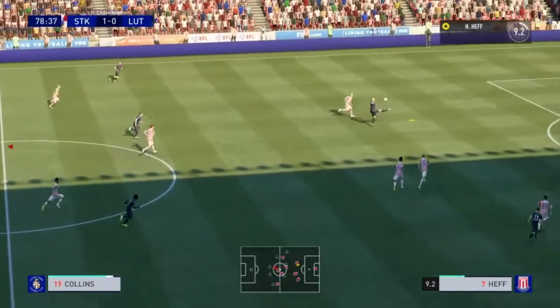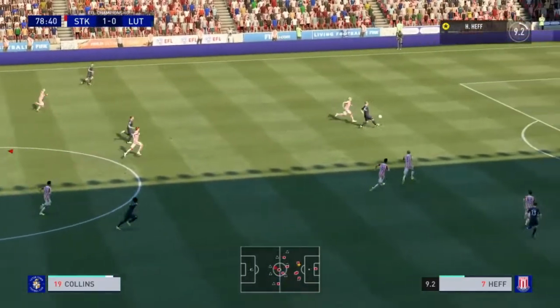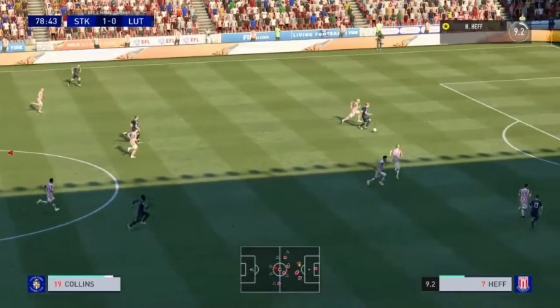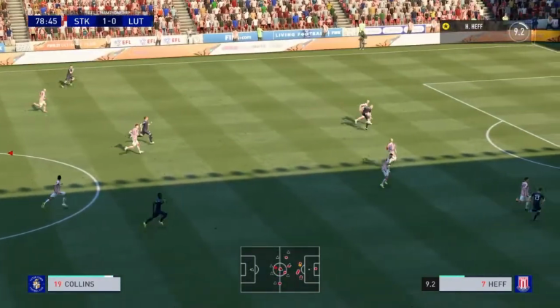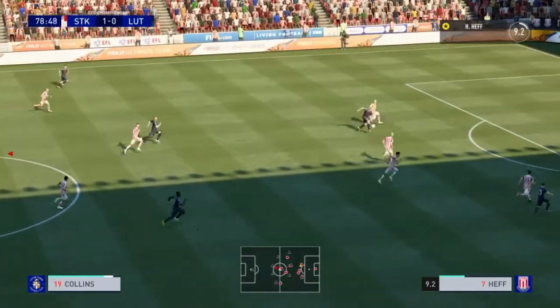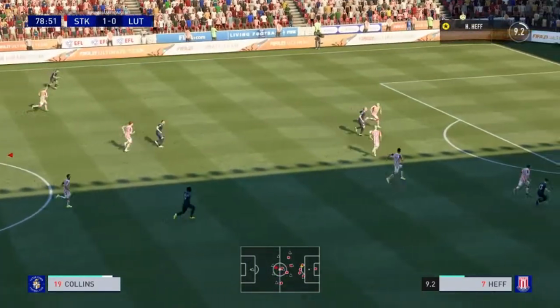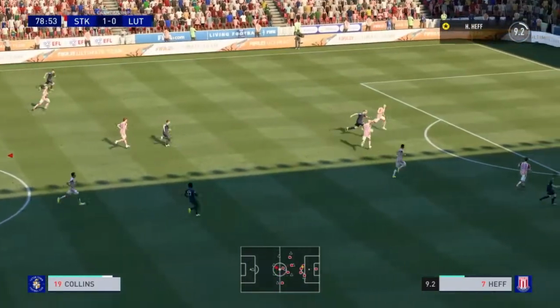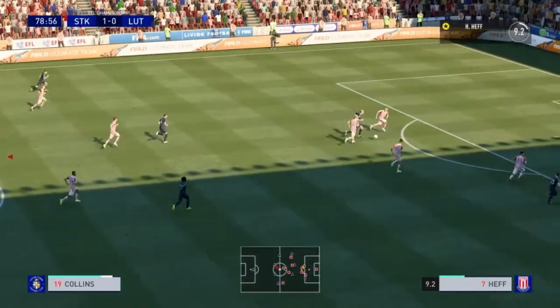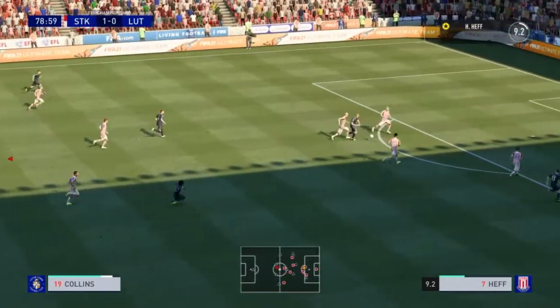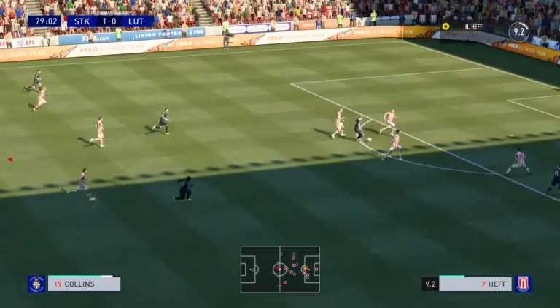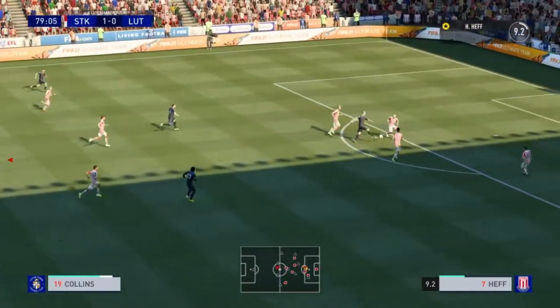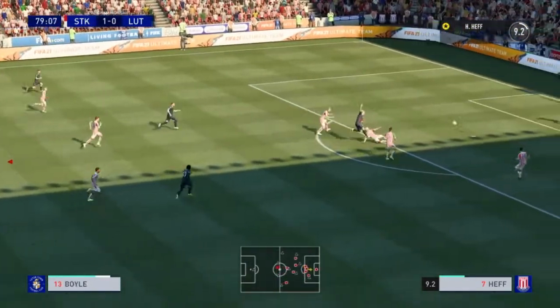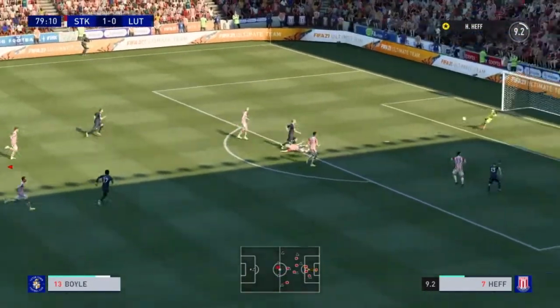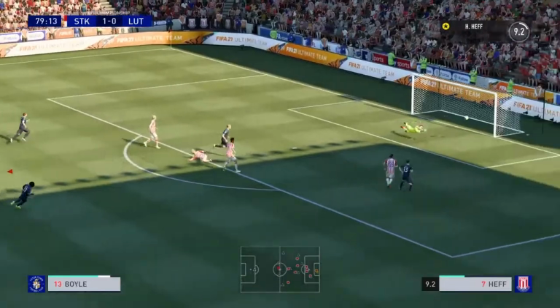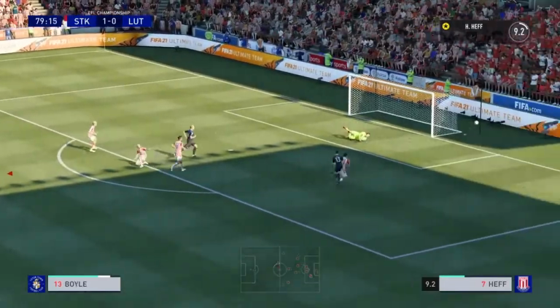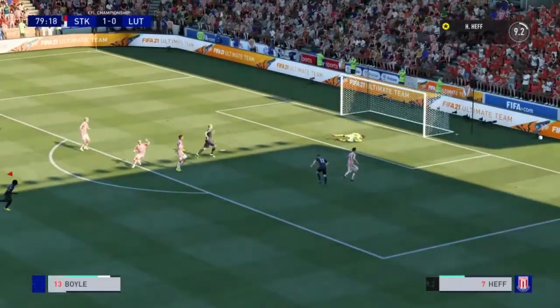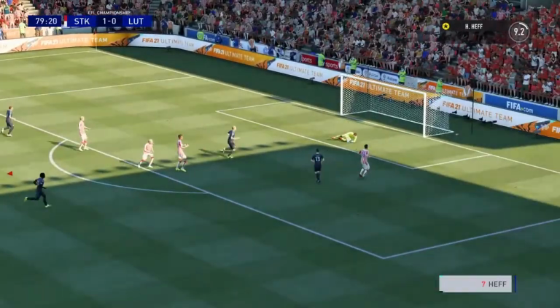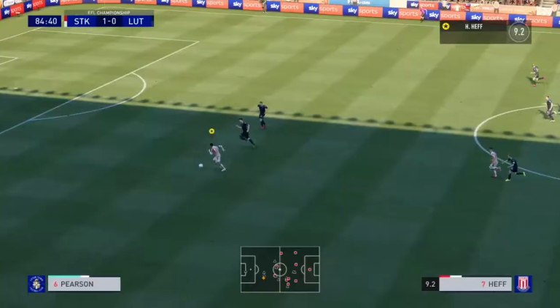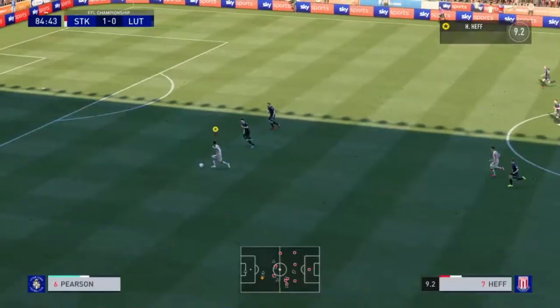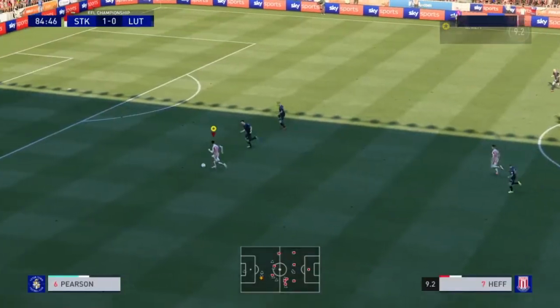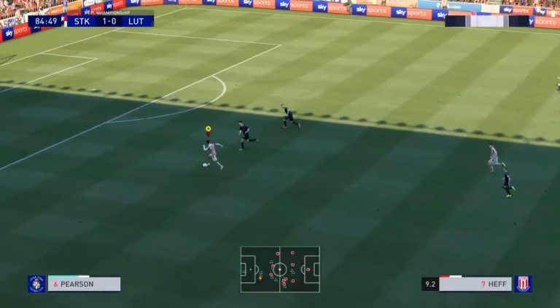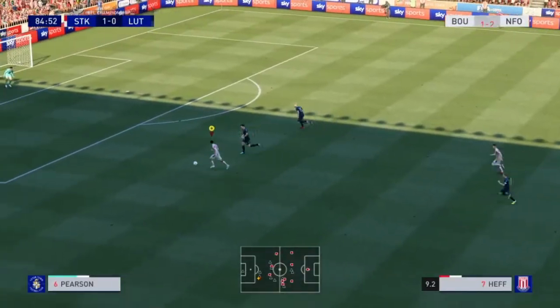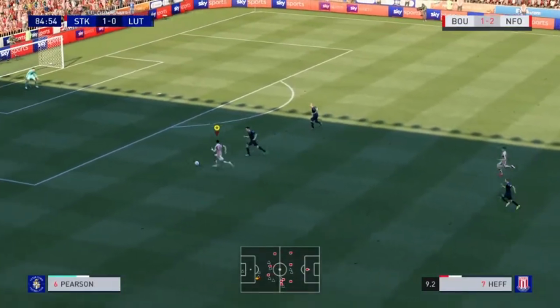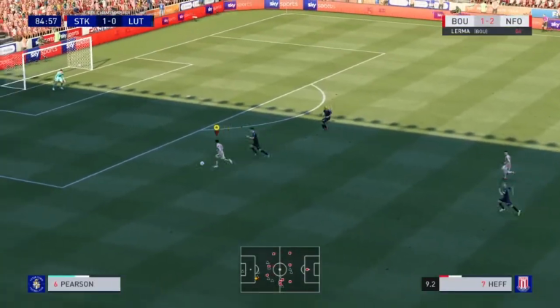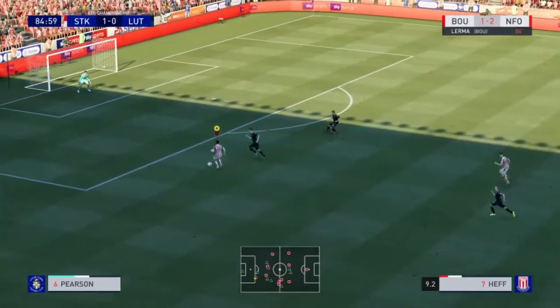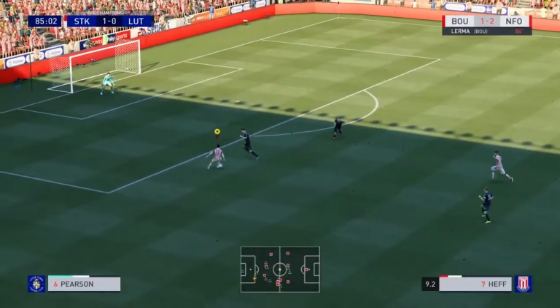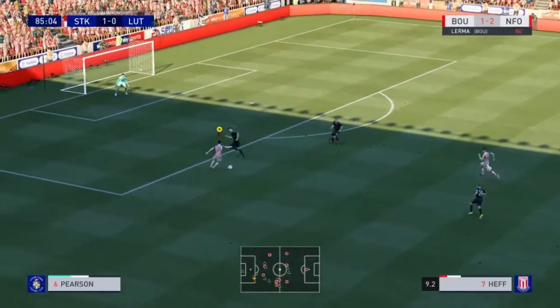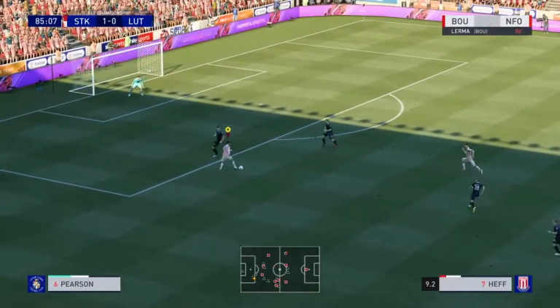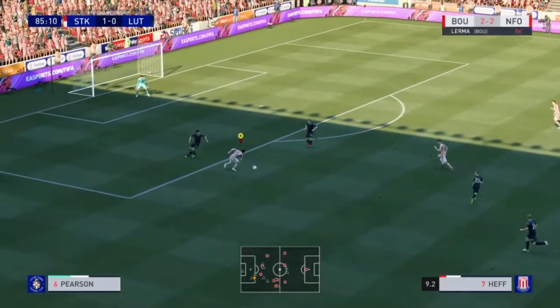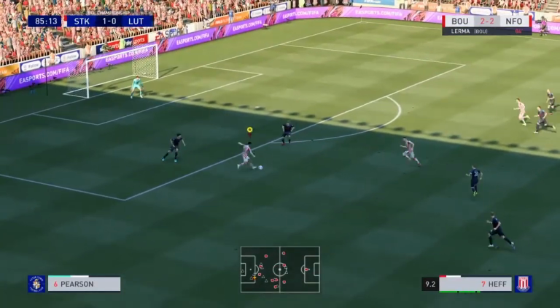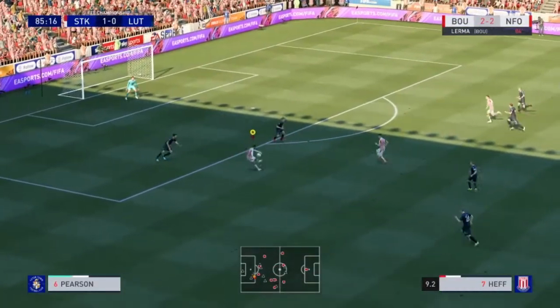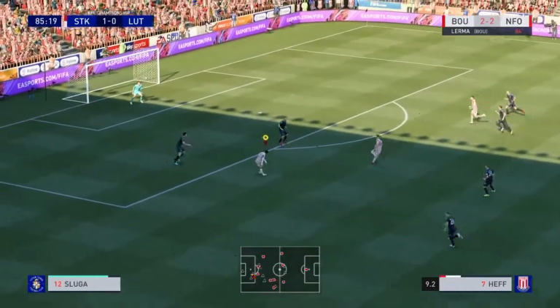A chance for him to get in behind maybe — well, get for Bournemouth, six minutes from time, 2-2. Thanks, Alan.